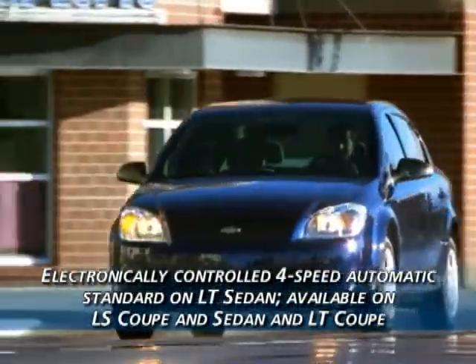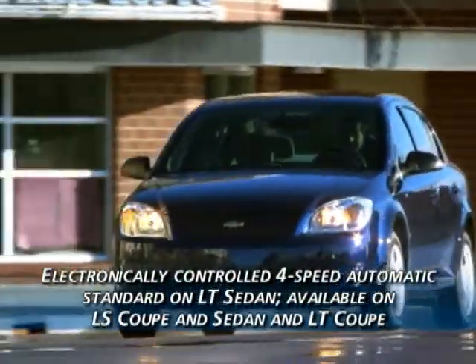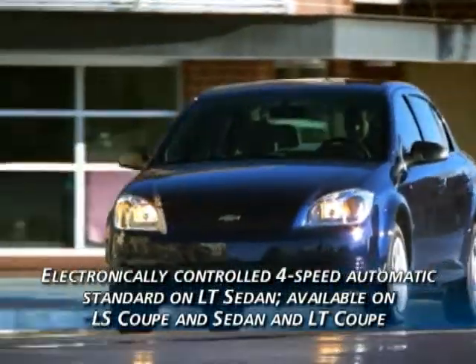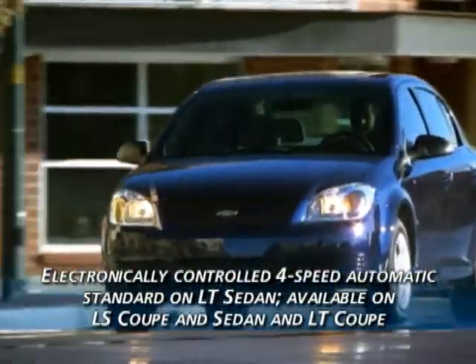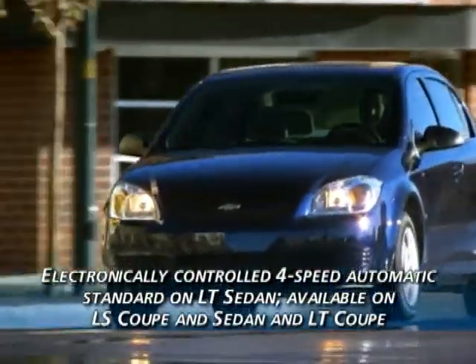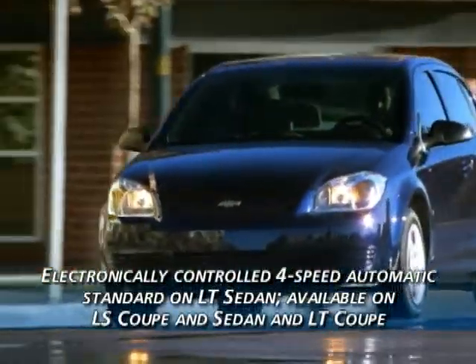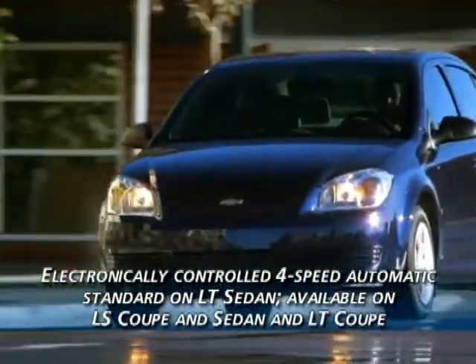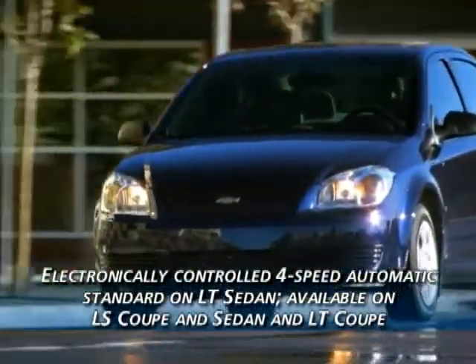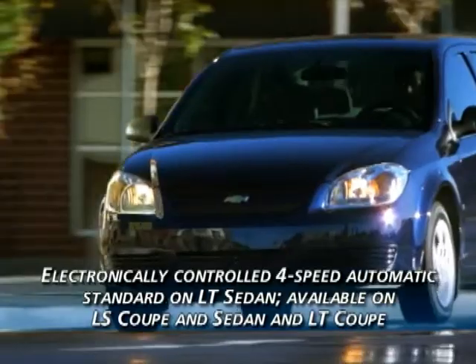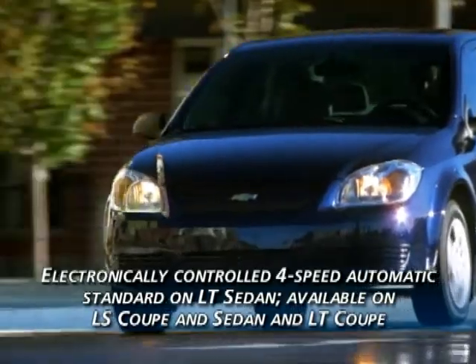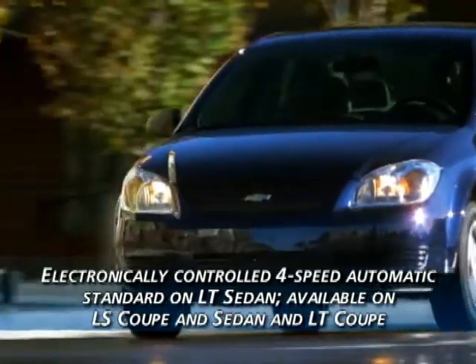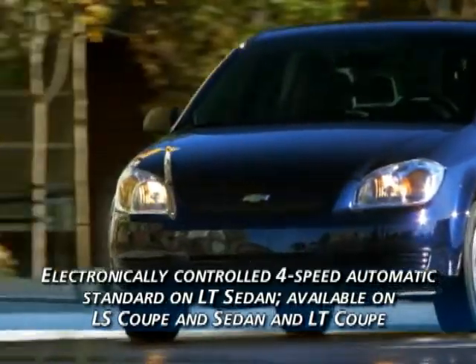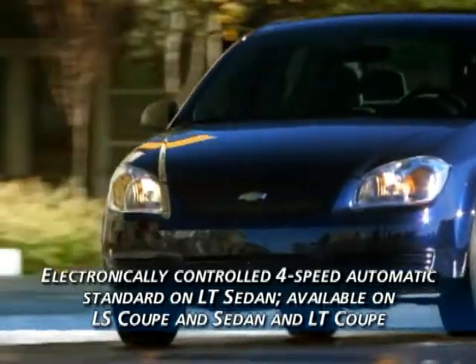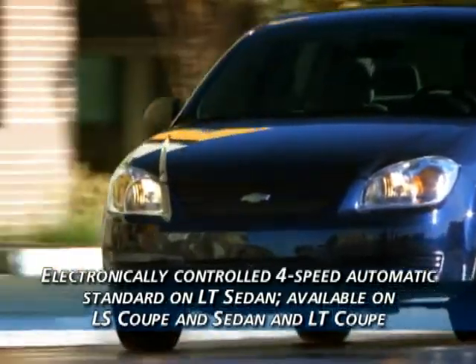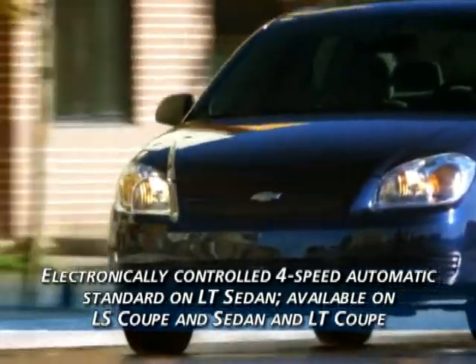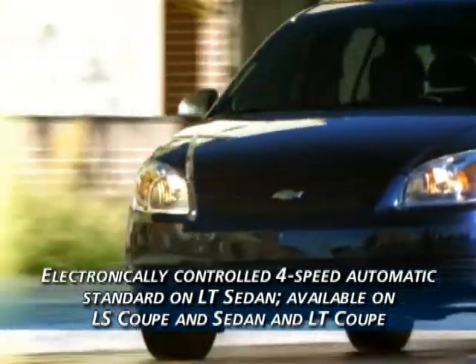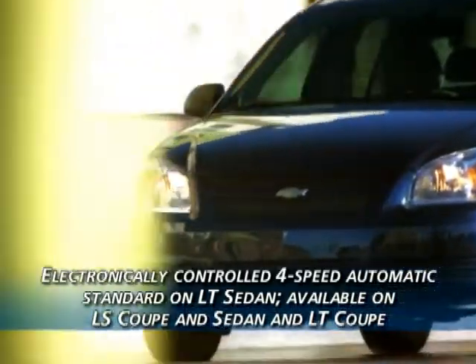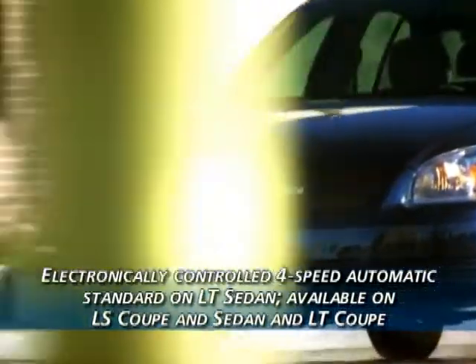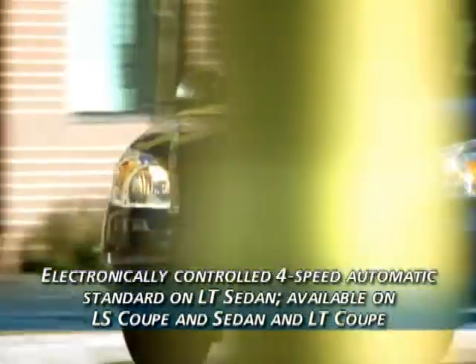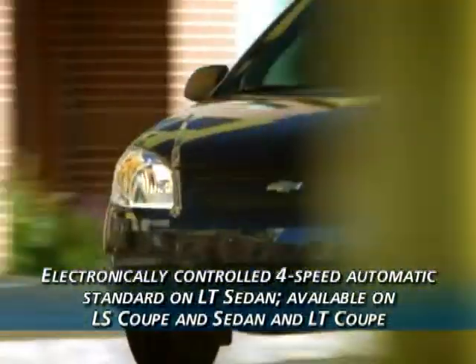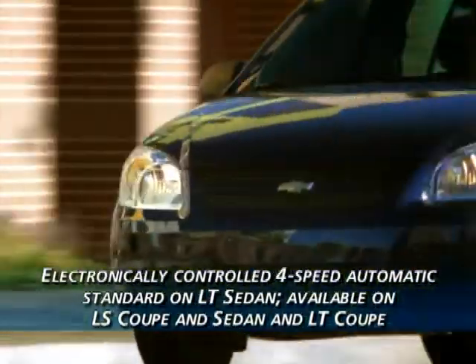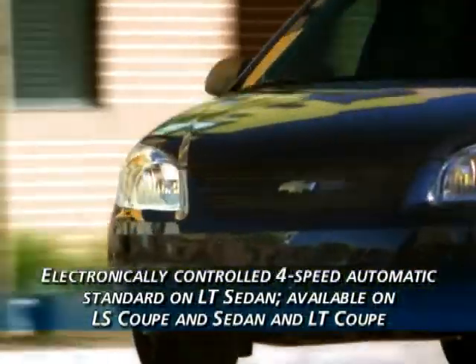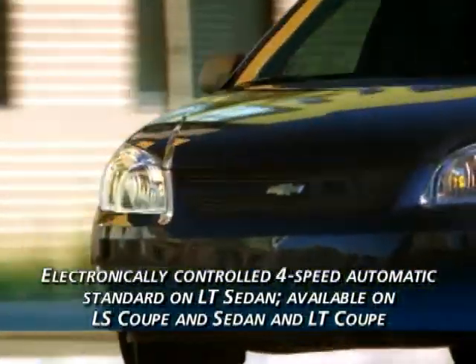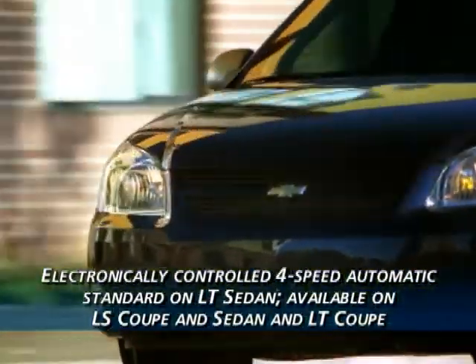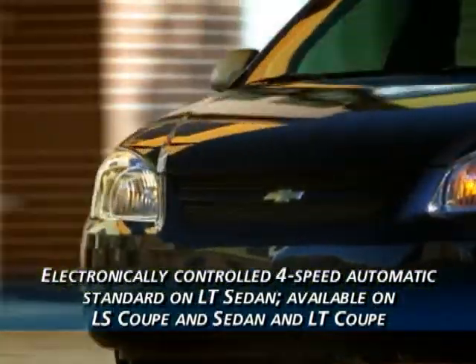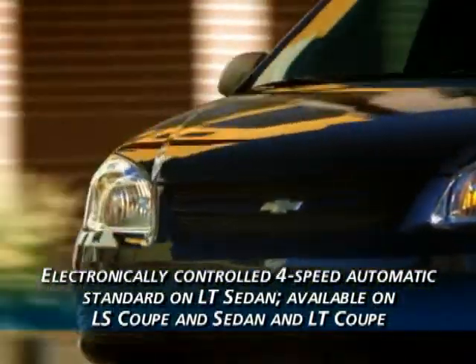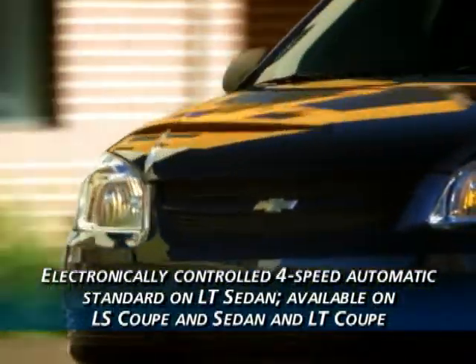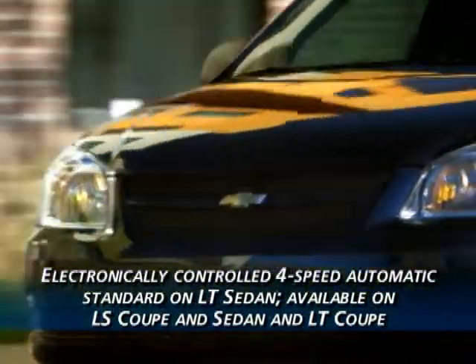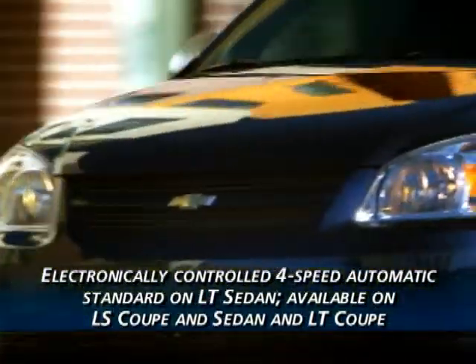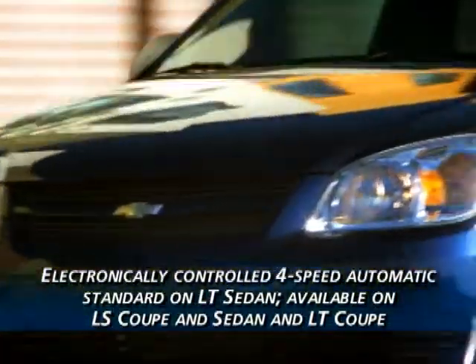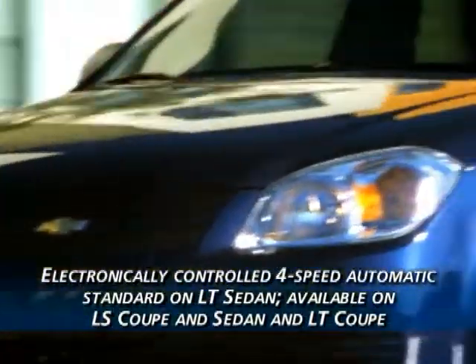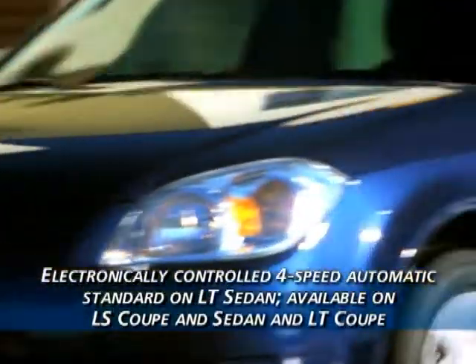An electronically controlled 4-speed automatic is now standard on LT sedan and available on LS coupe and sedan and LT coupe.